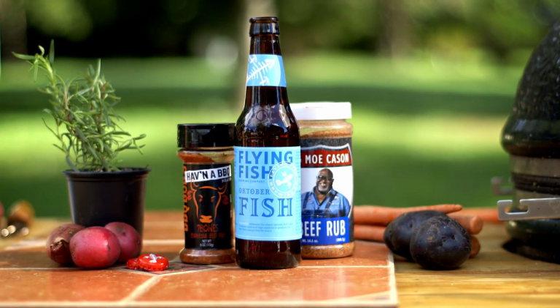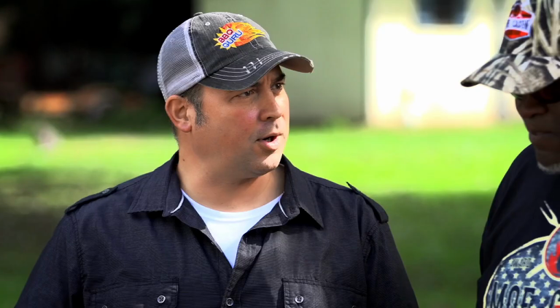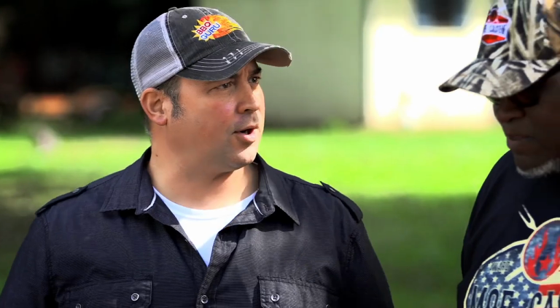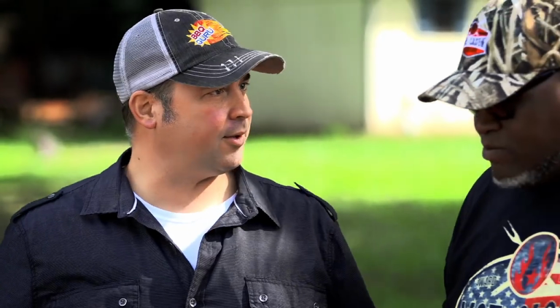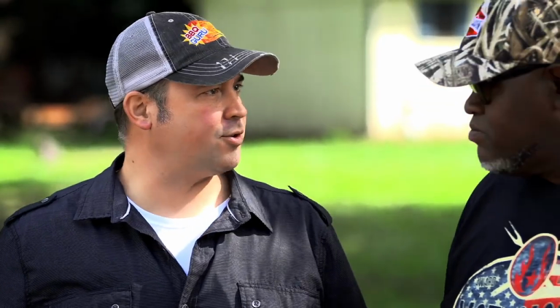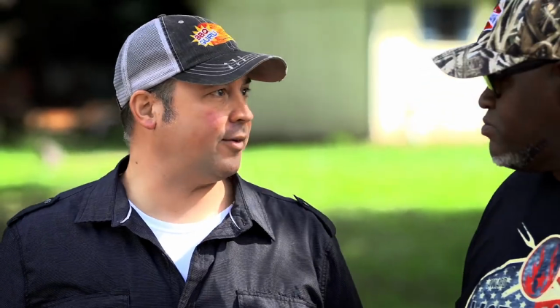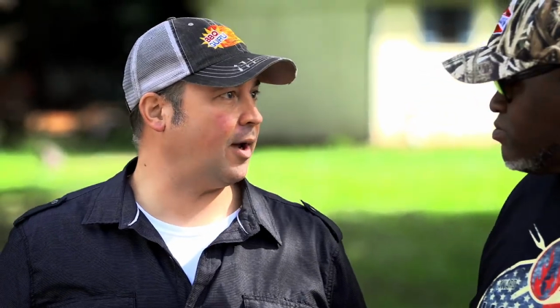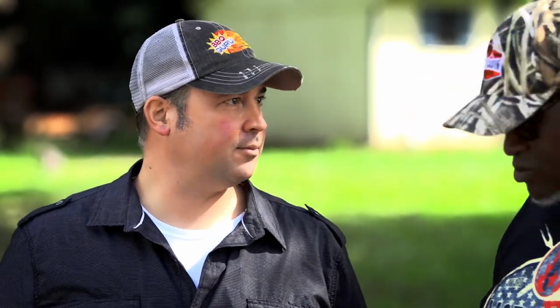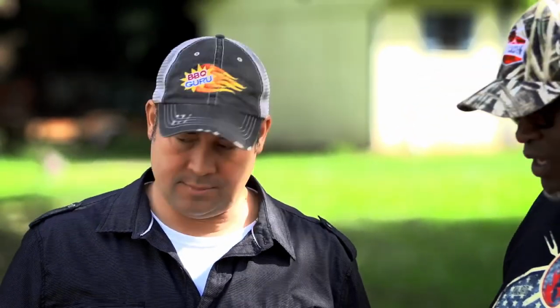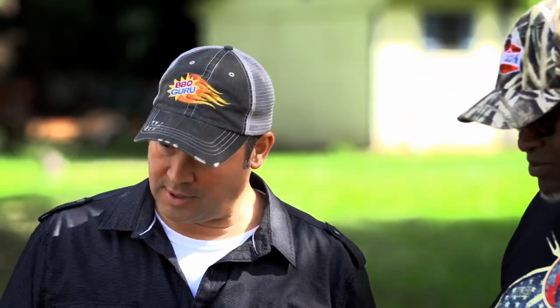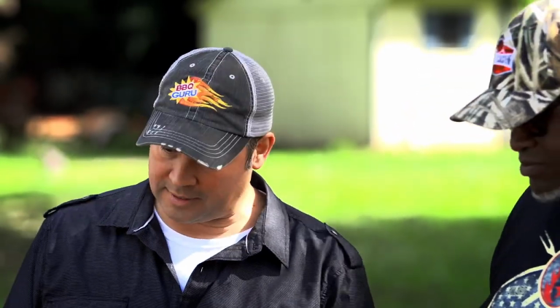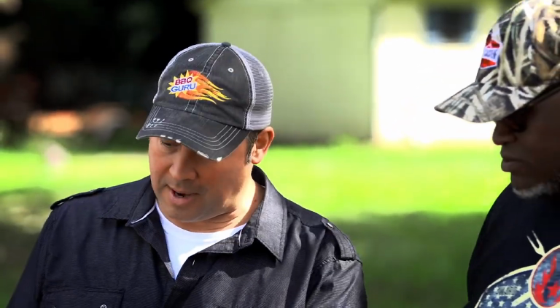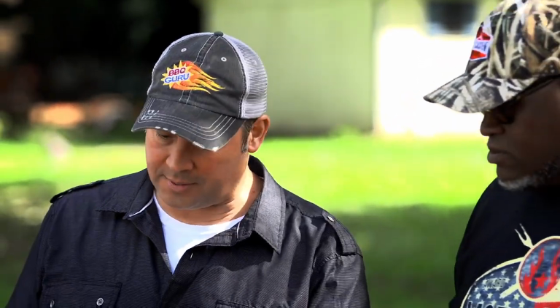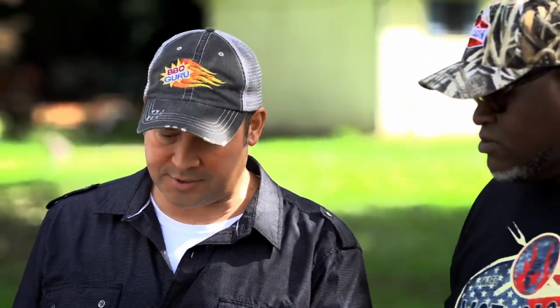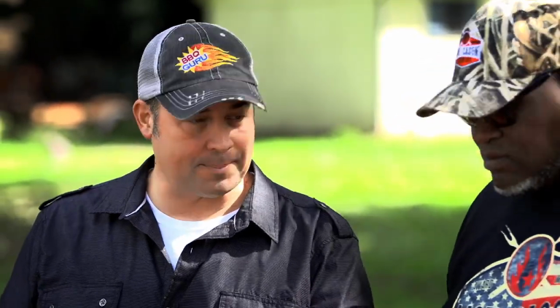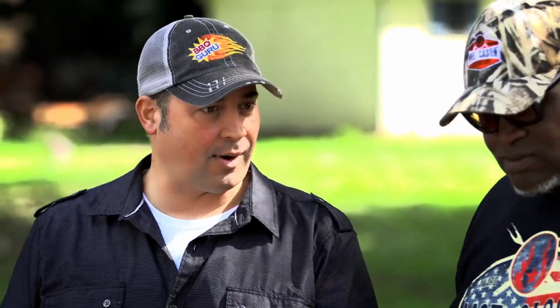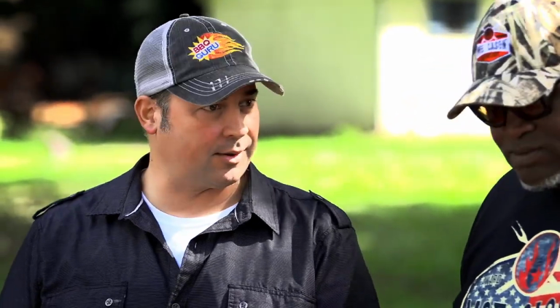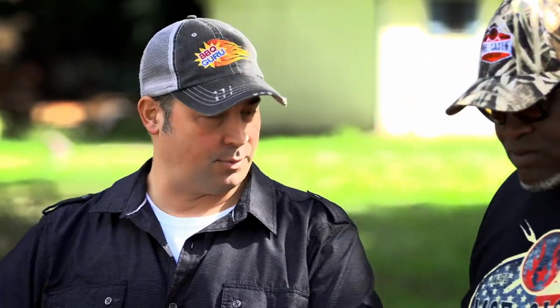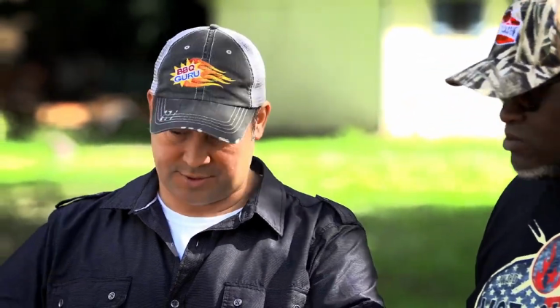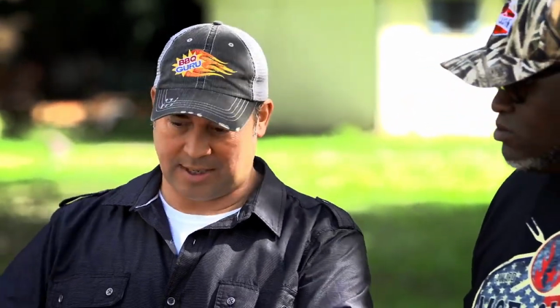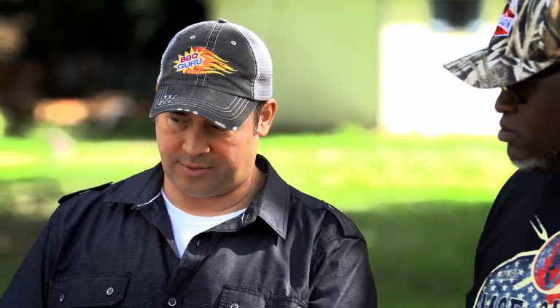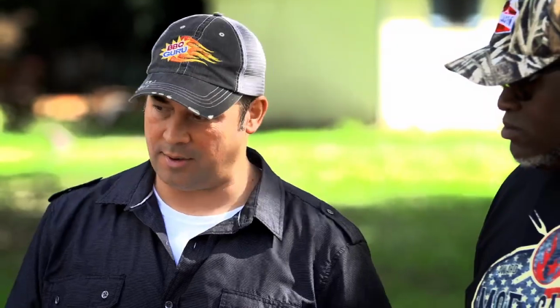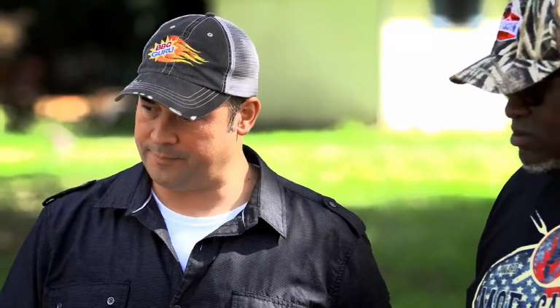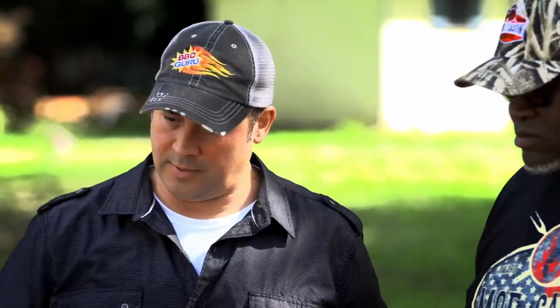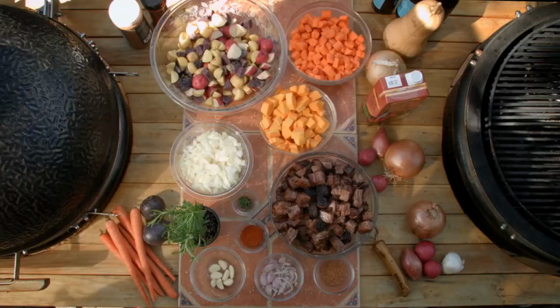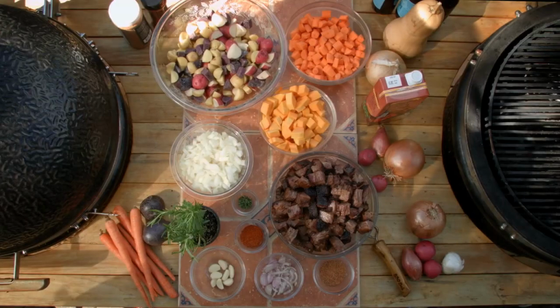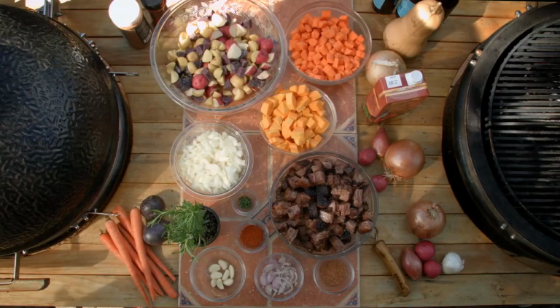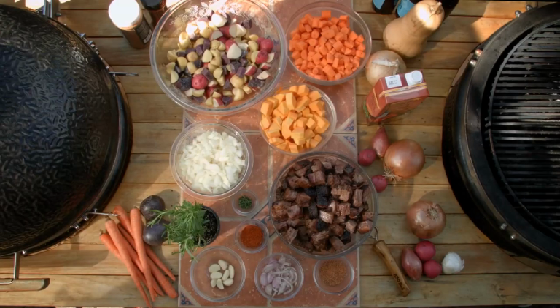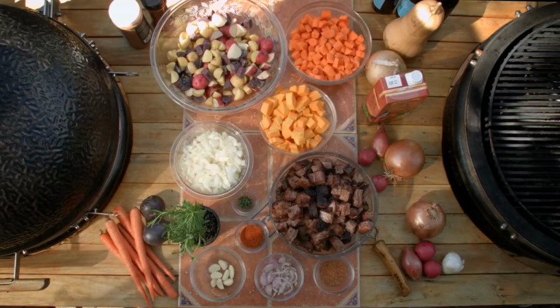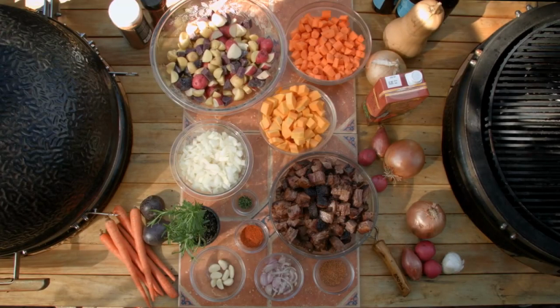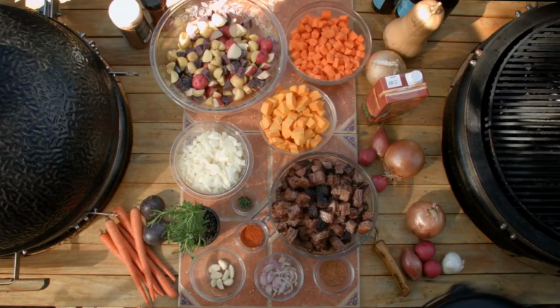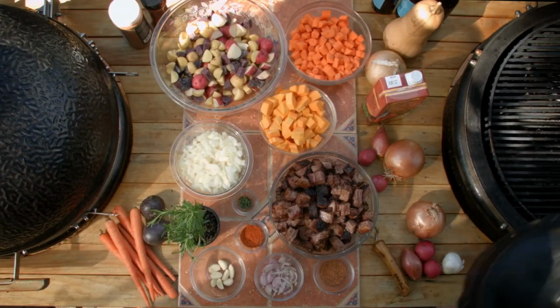We're going to cook in a Dutch oven today. I got the Monolith set up direct, on the second tier. Beautiful cast iron.